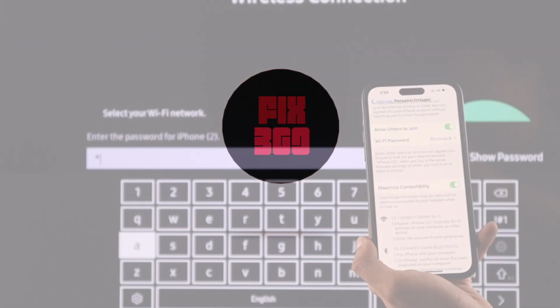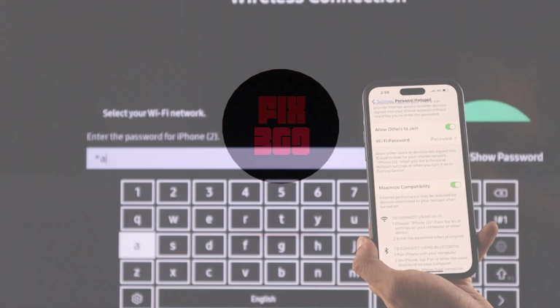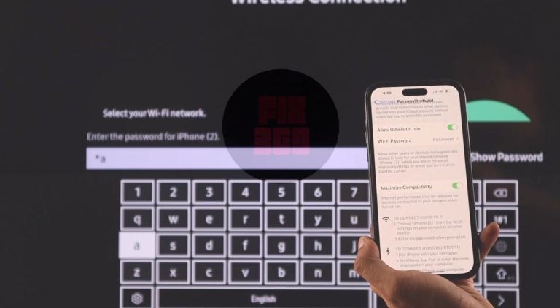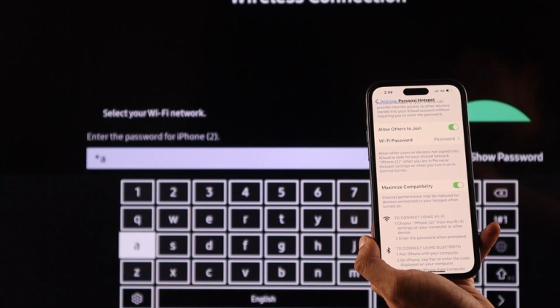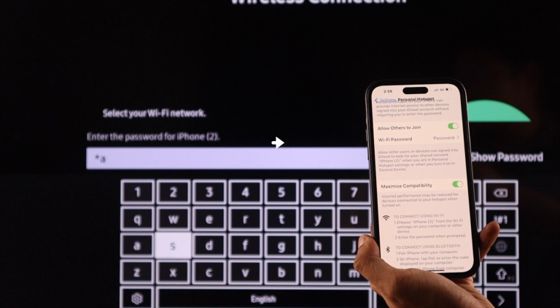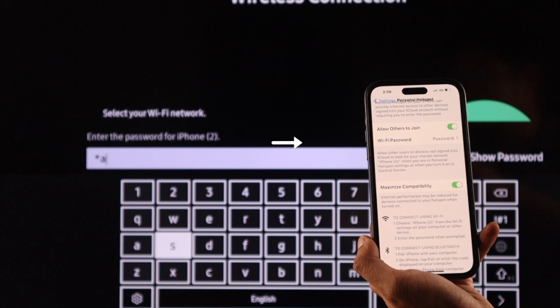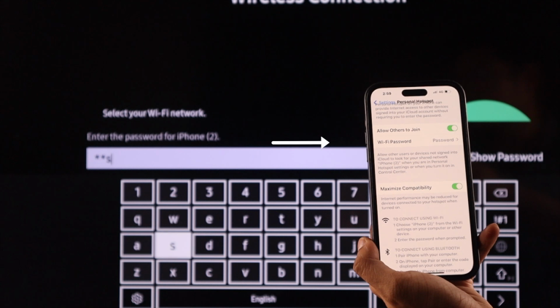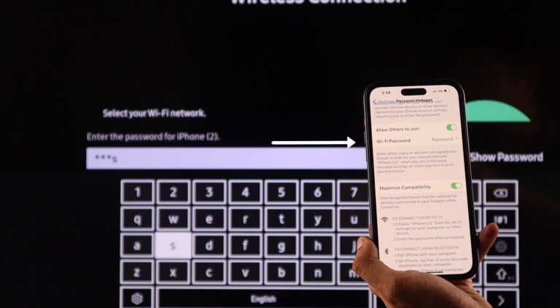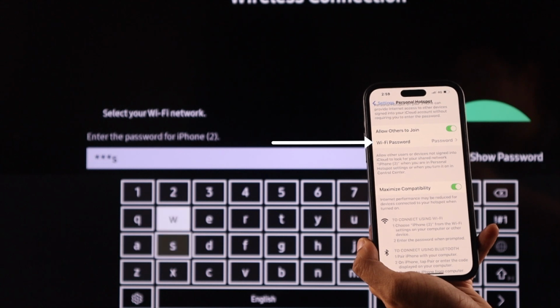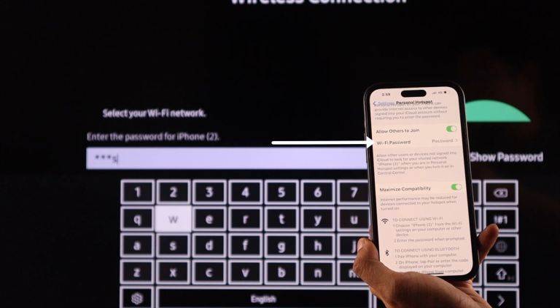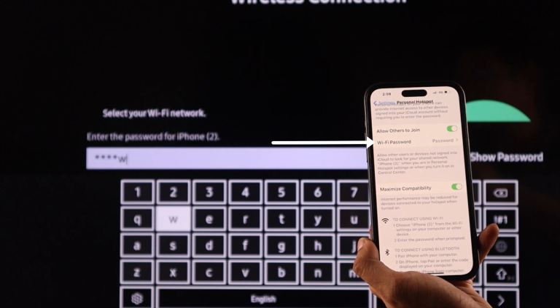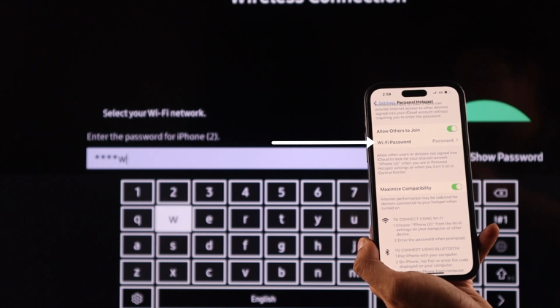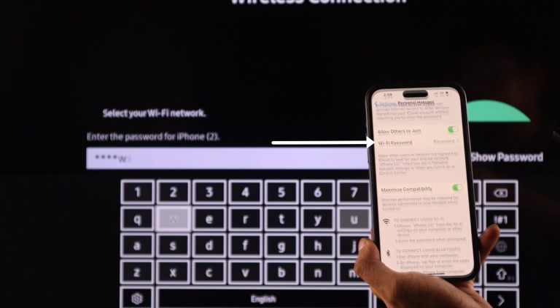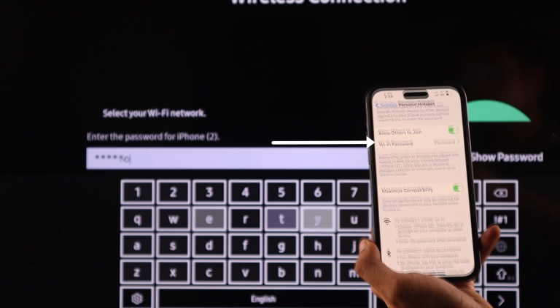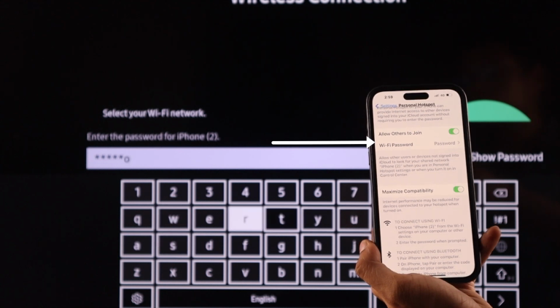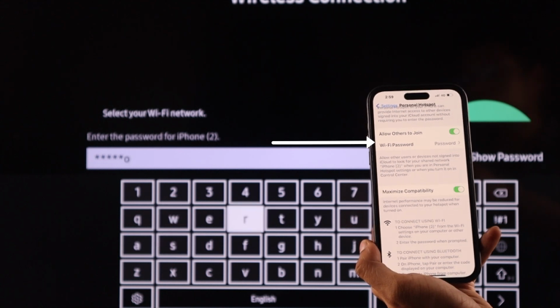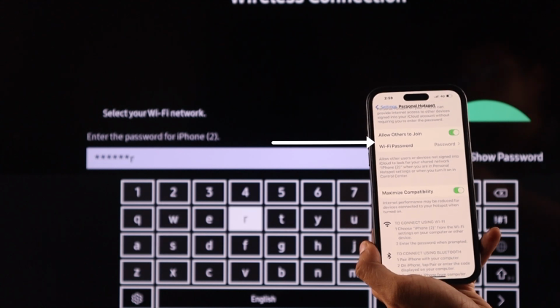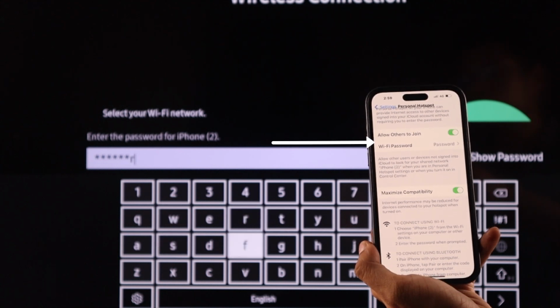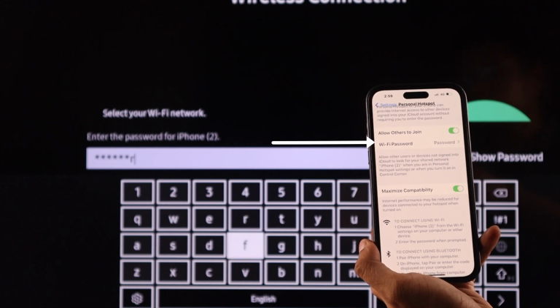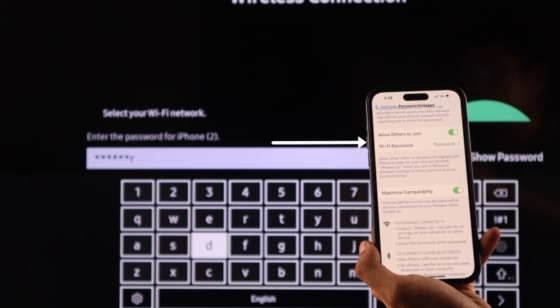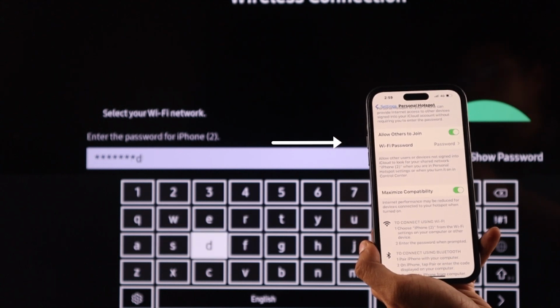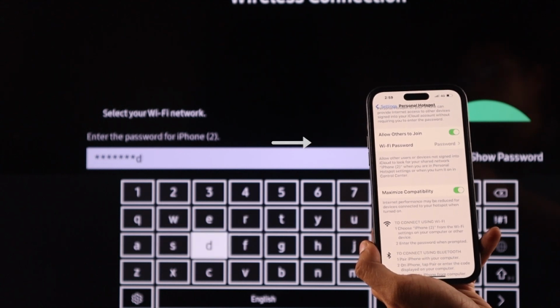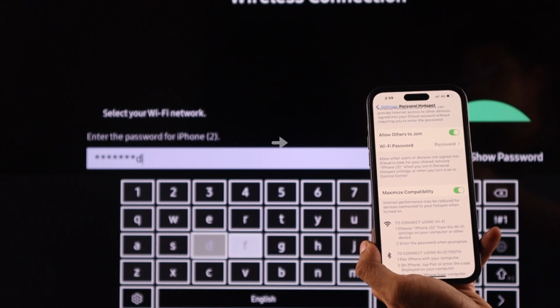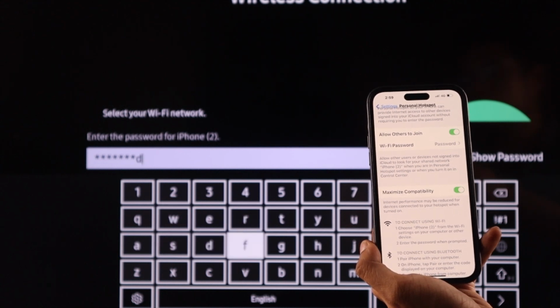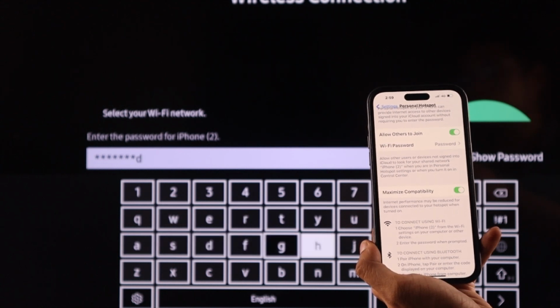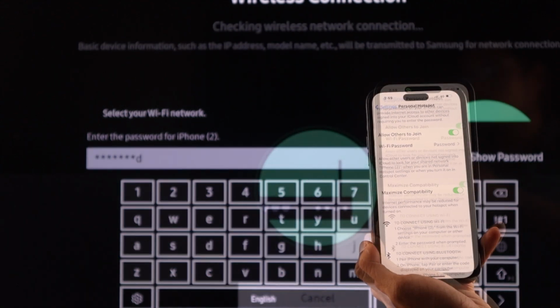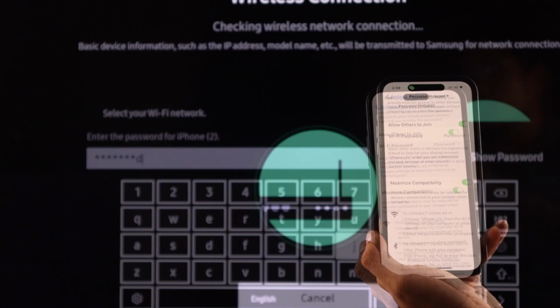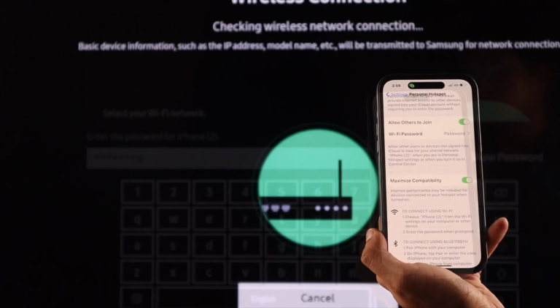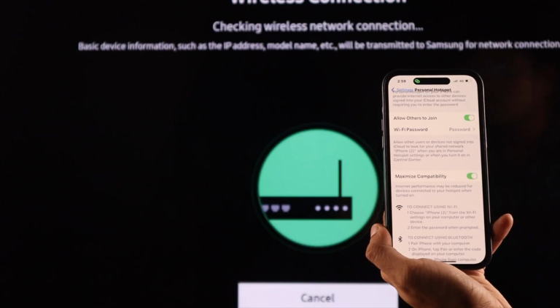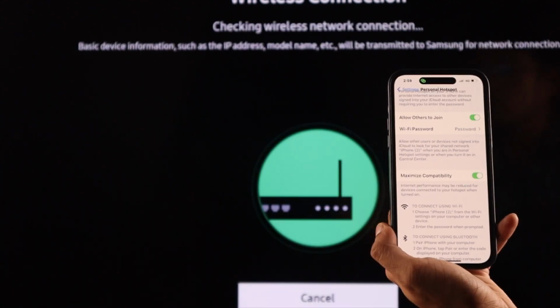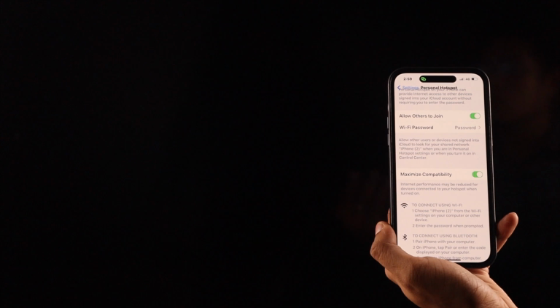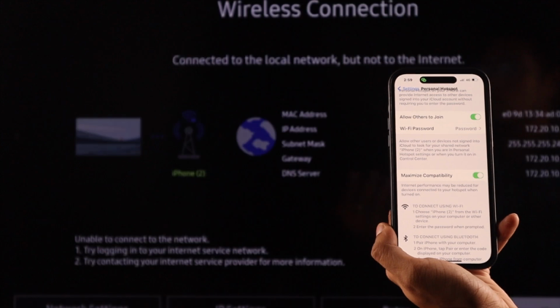First of all, double-check your password. It's important, because you may have typed it wrong when creating the password. If that wasn't the issue, then we will move on to the next step.